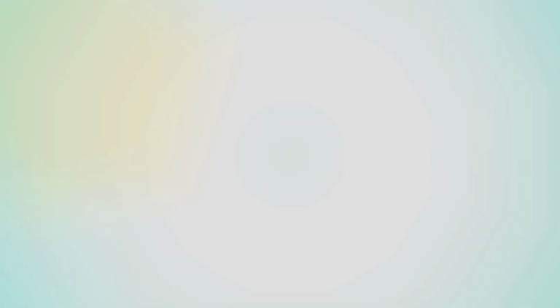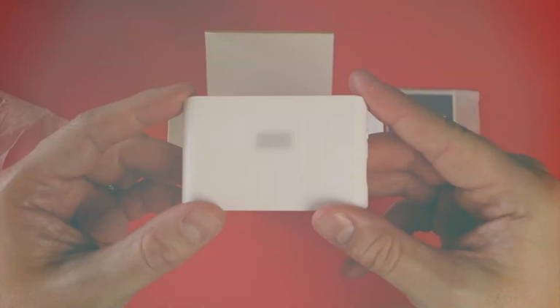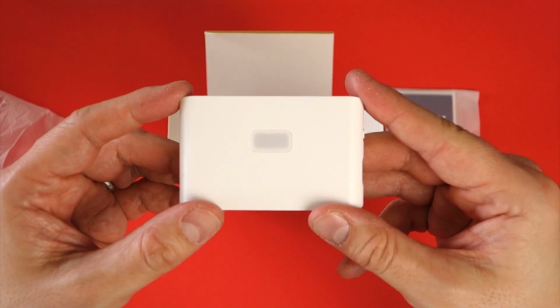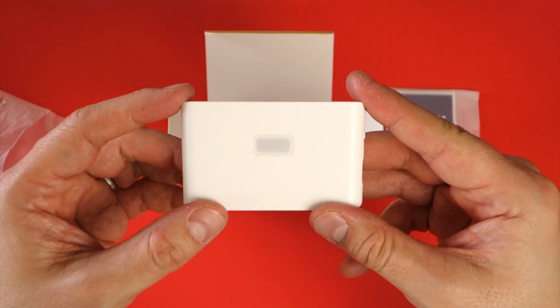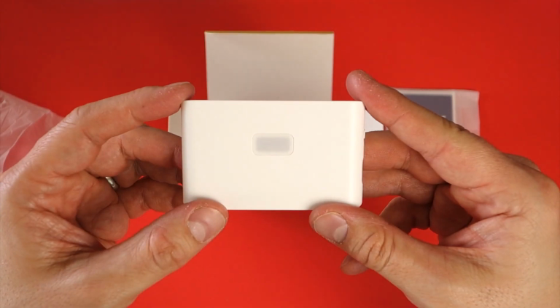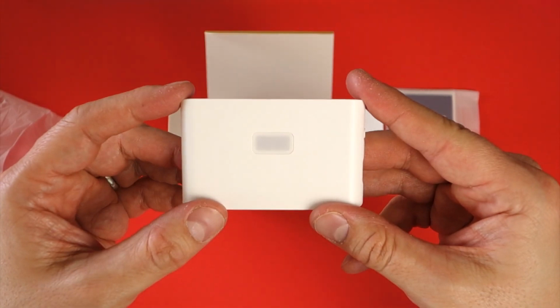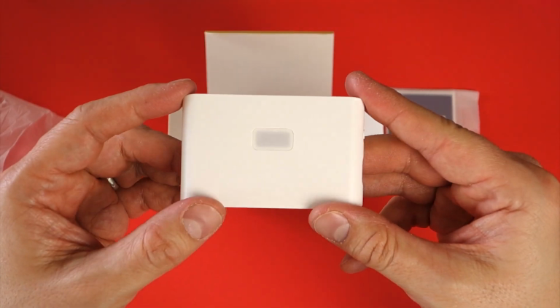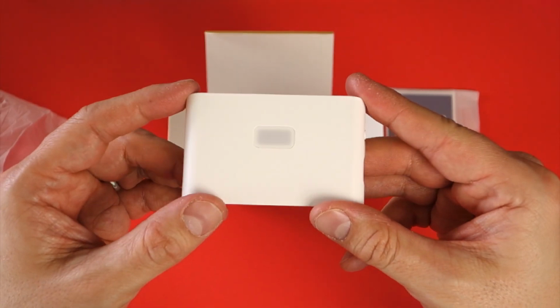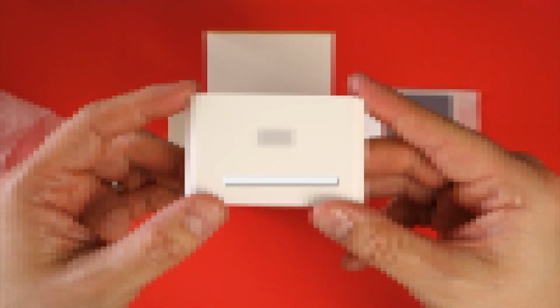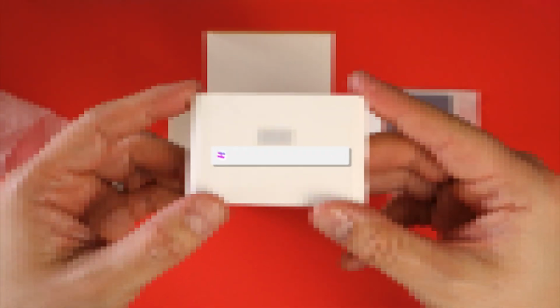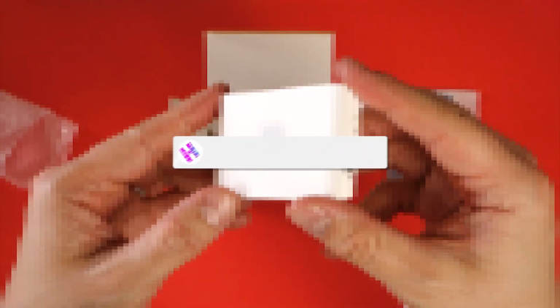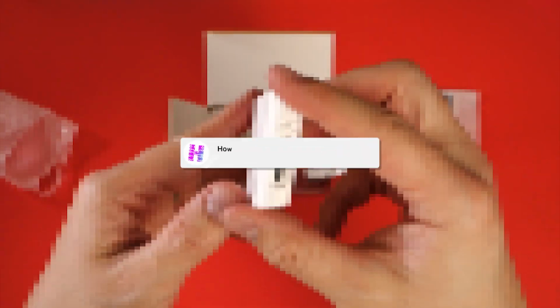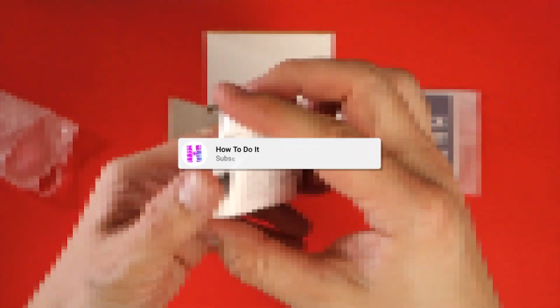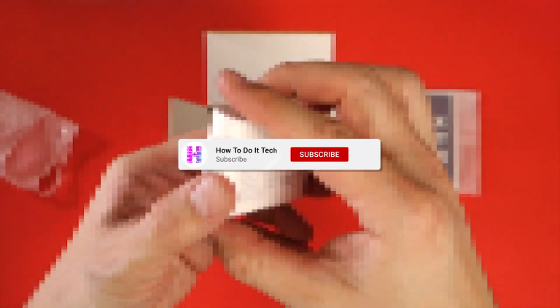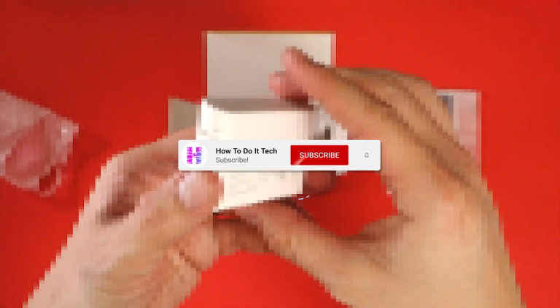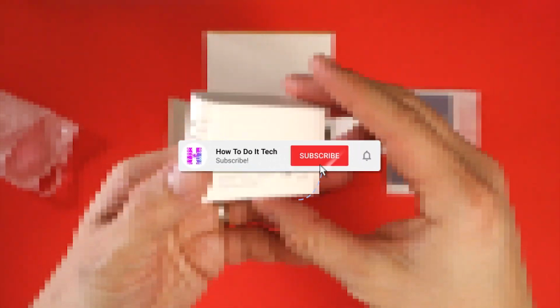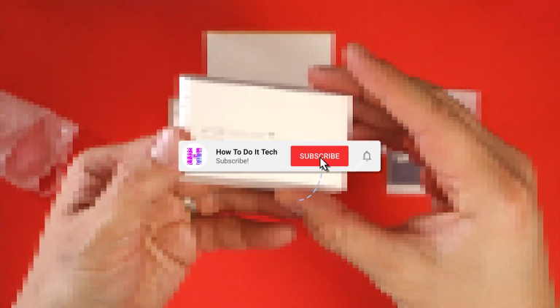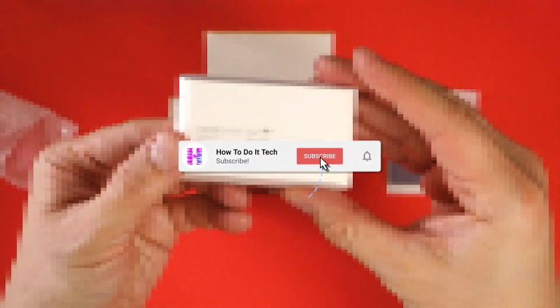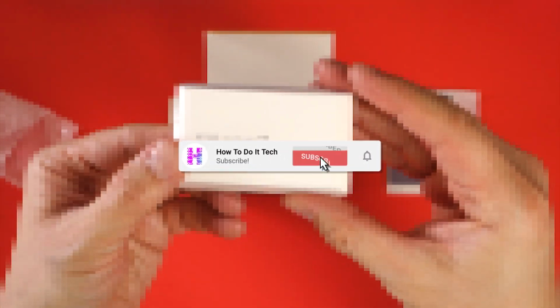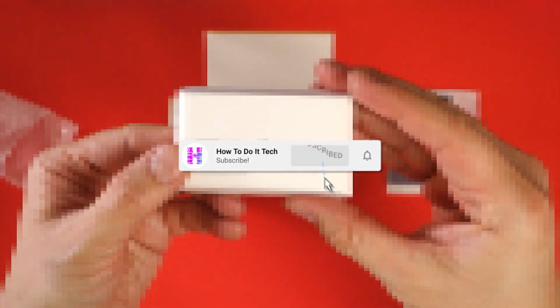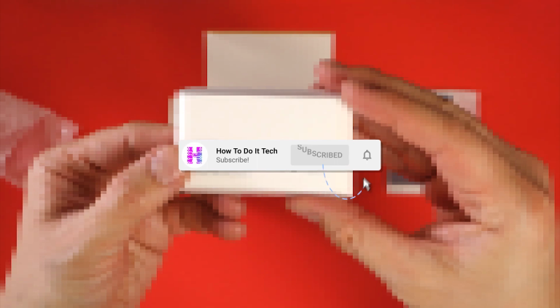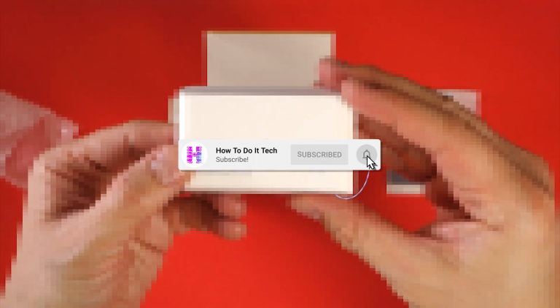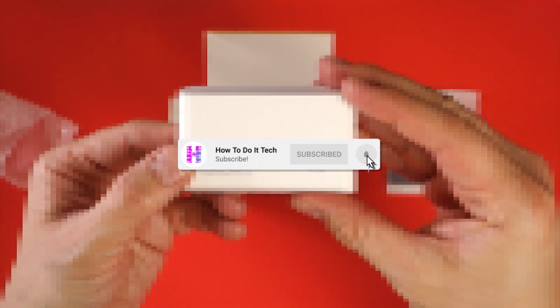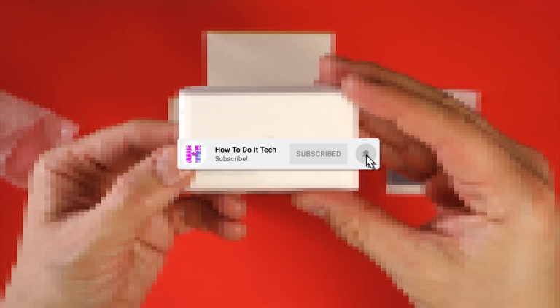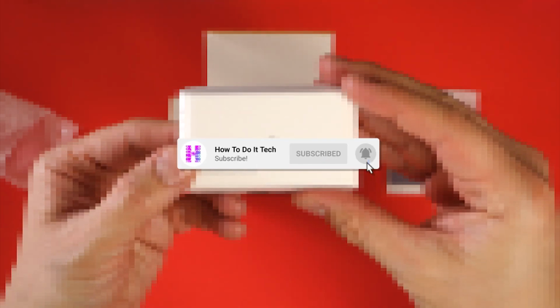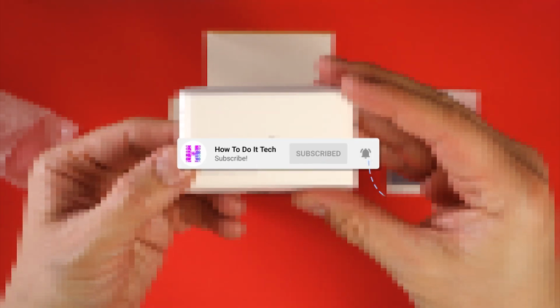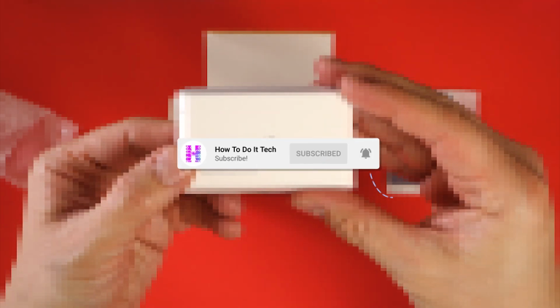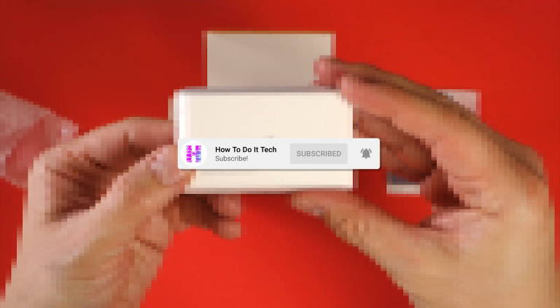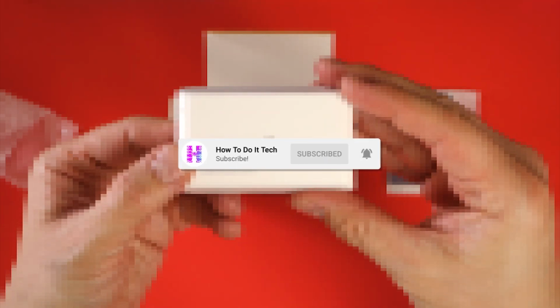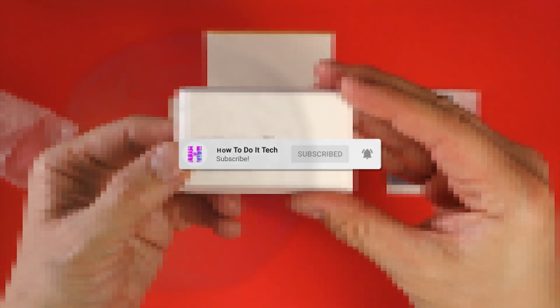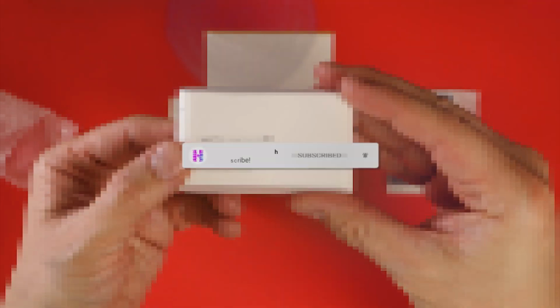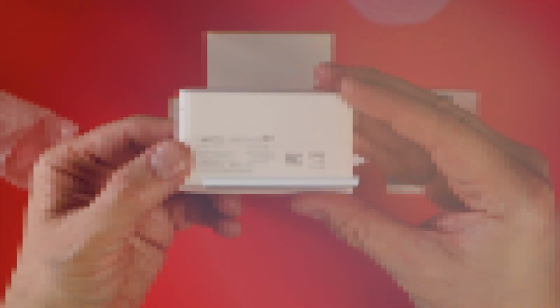Thanks for watching, and as always please like this video and subscribe to my channel for more videos on the connected home and personal technology.